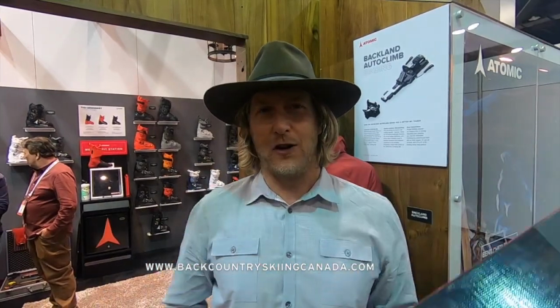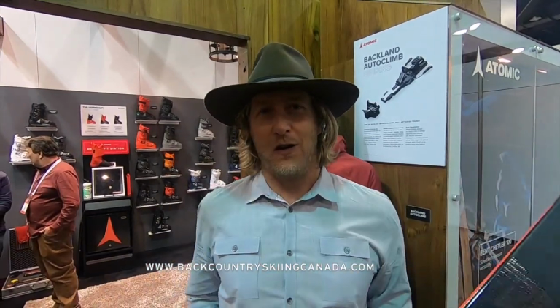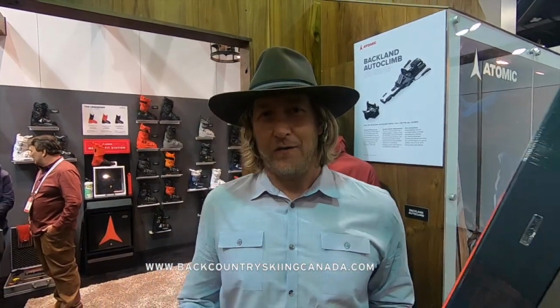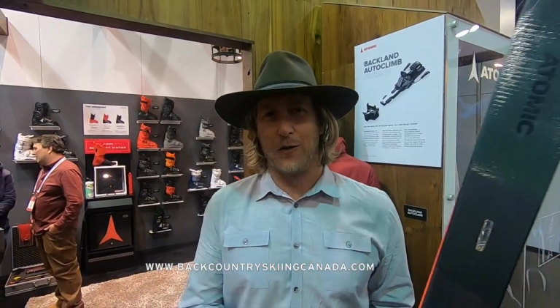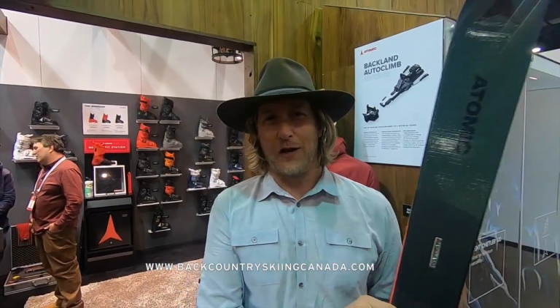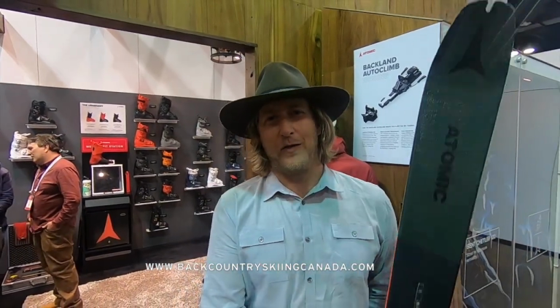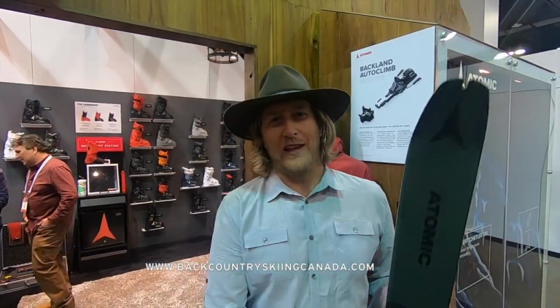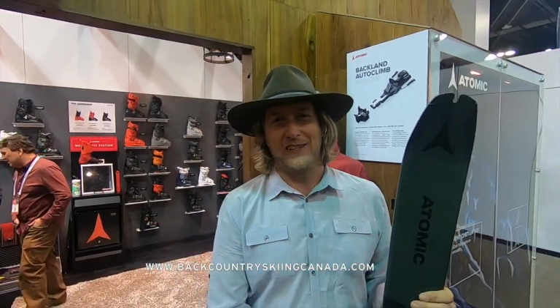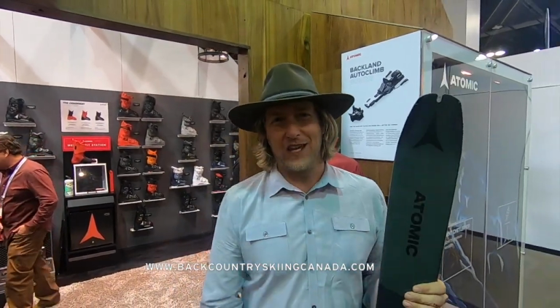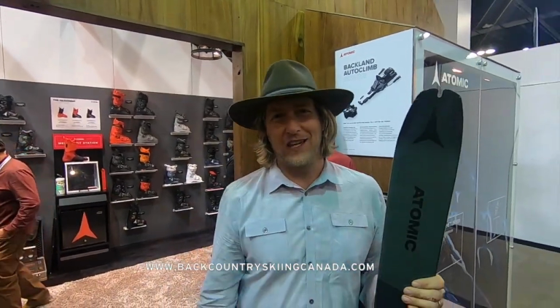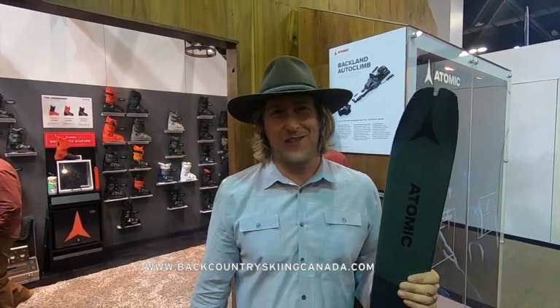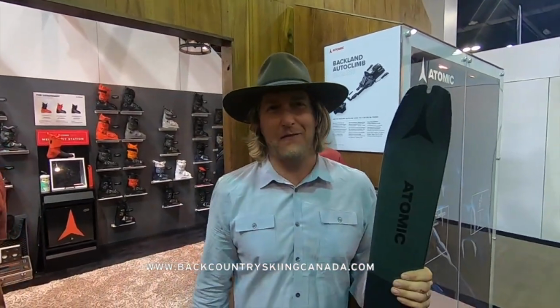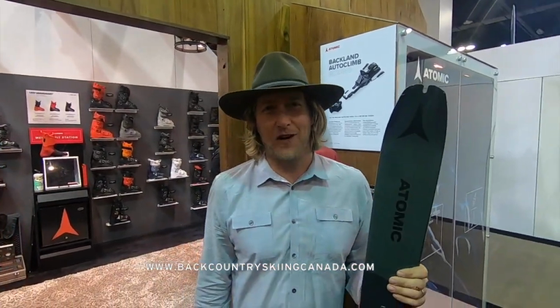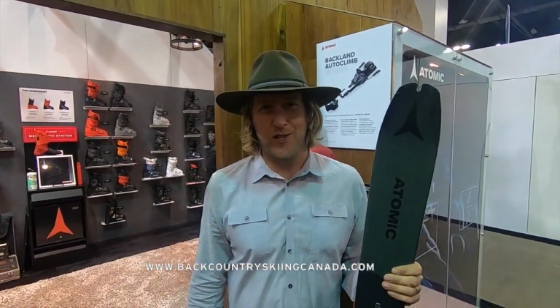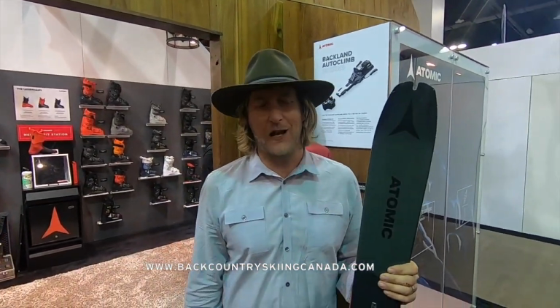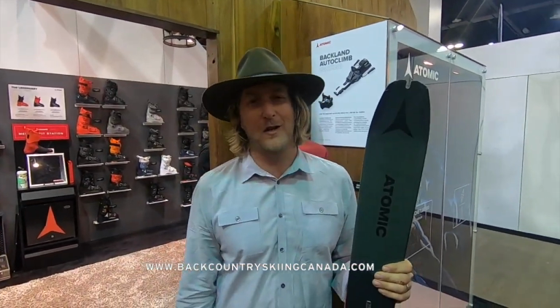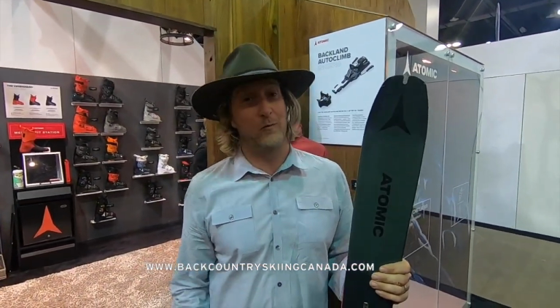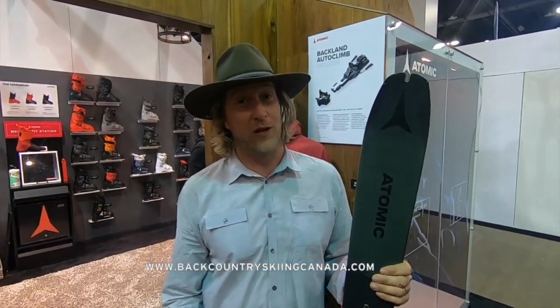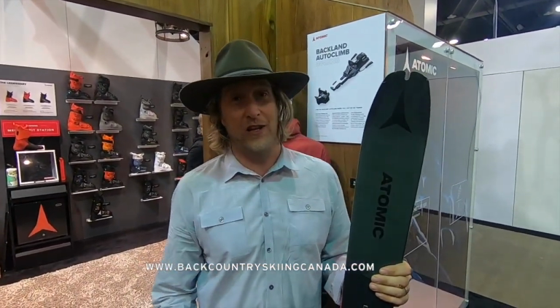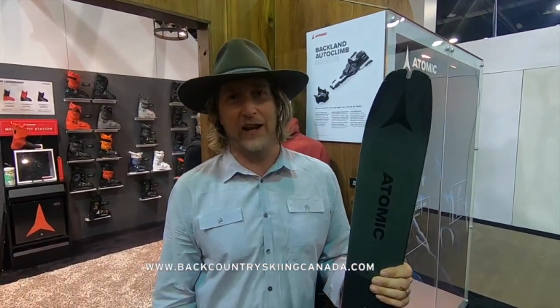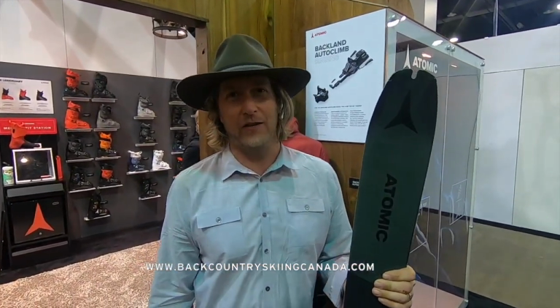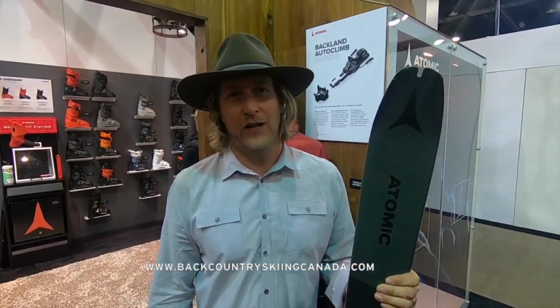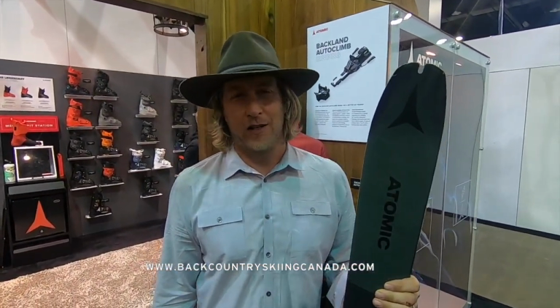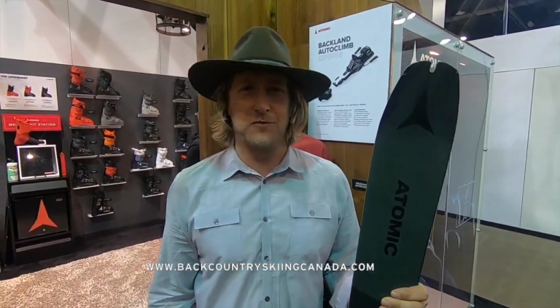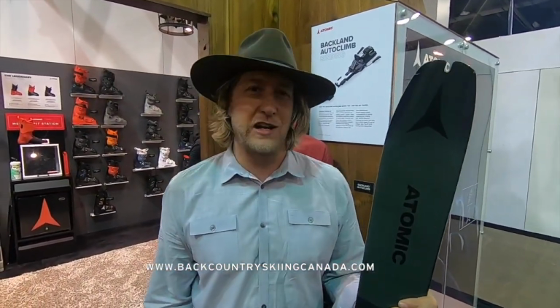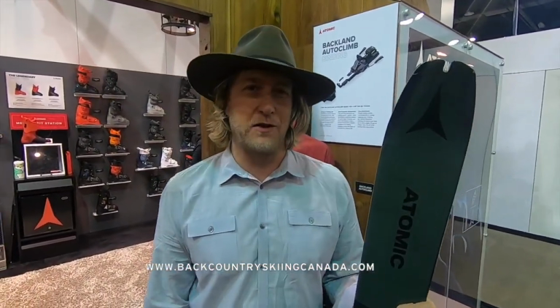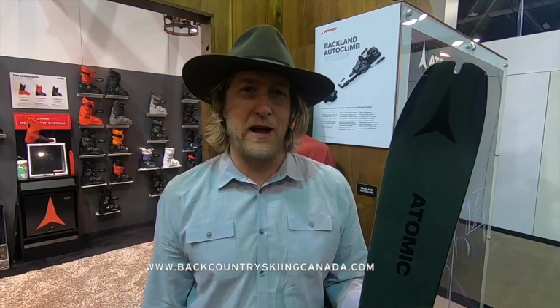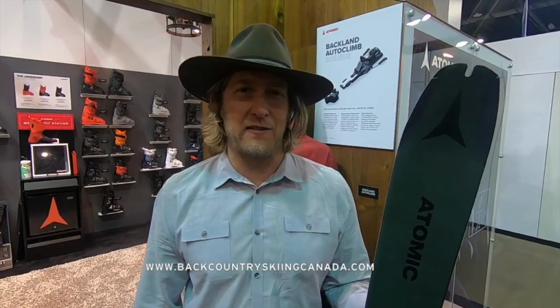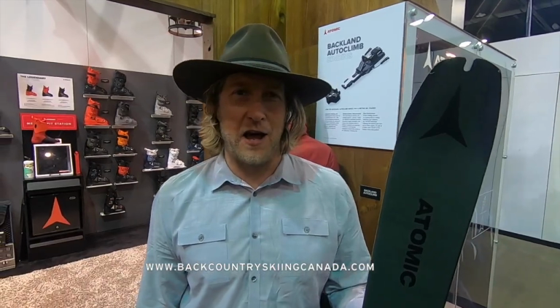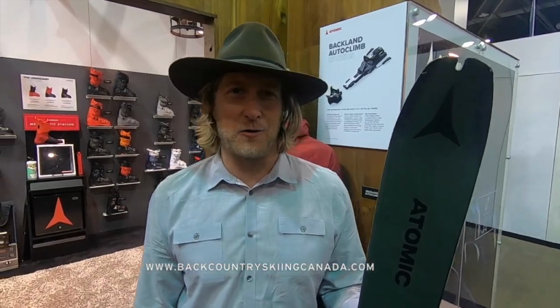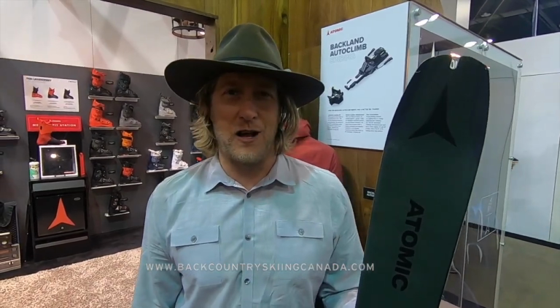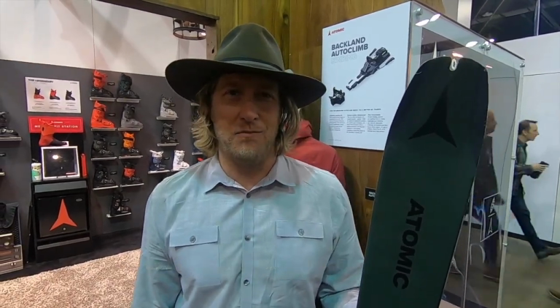So if you're looking for the latest geeky stuff and want to check out something really innovative, come check out the Backland Autoclimb.